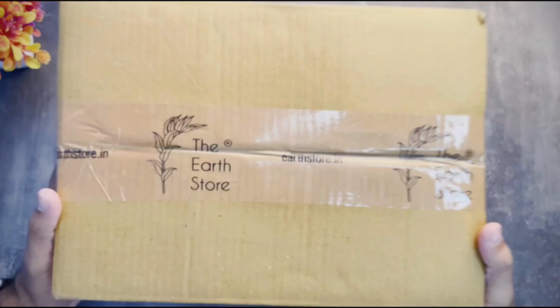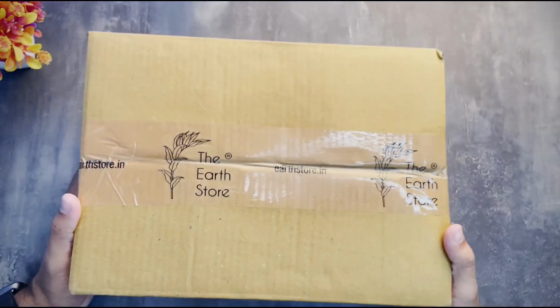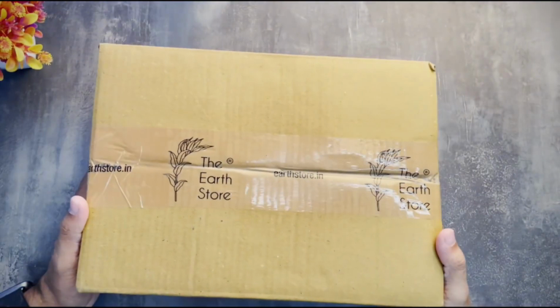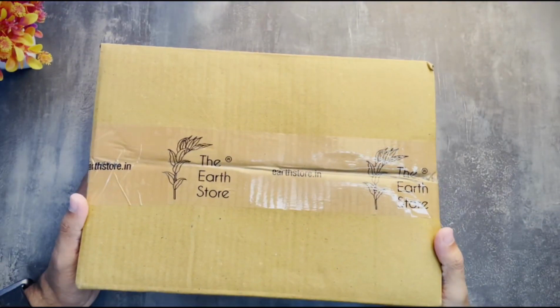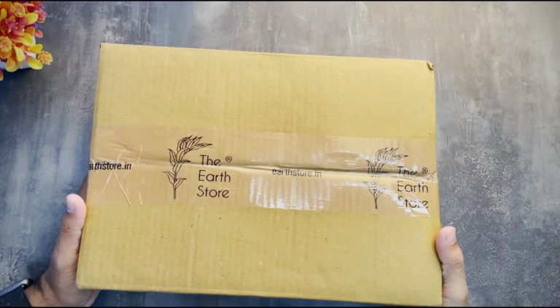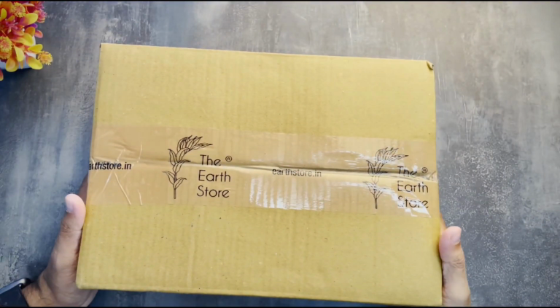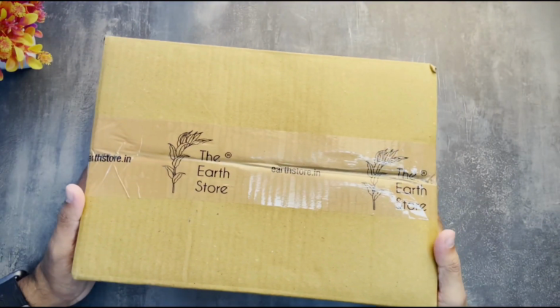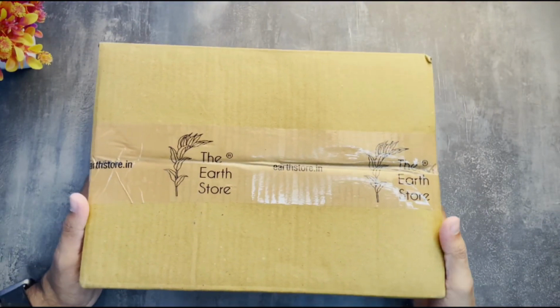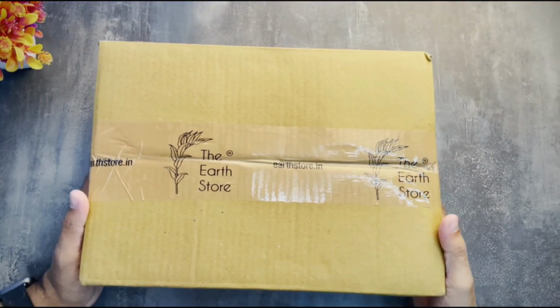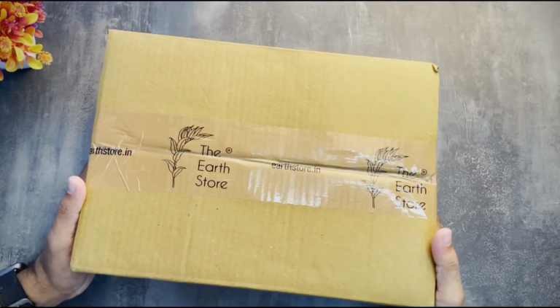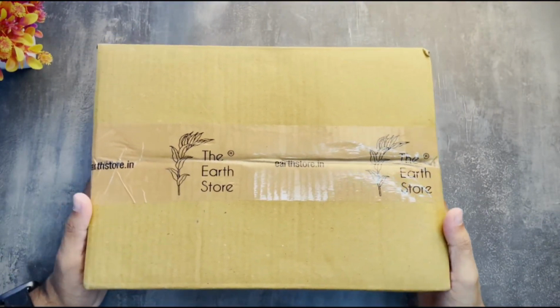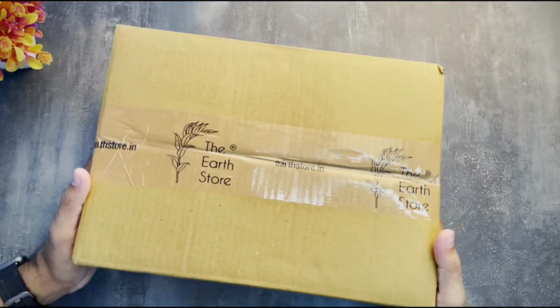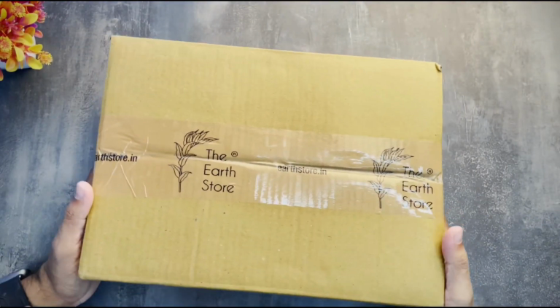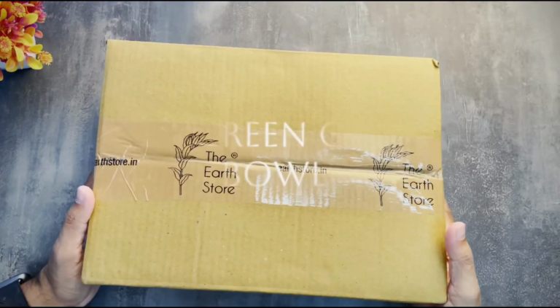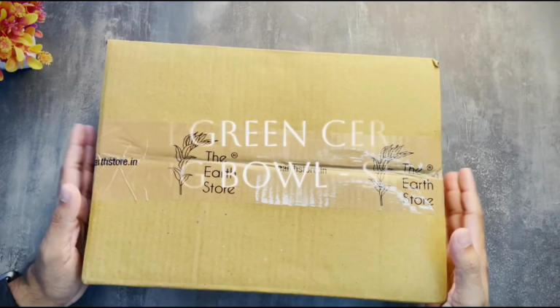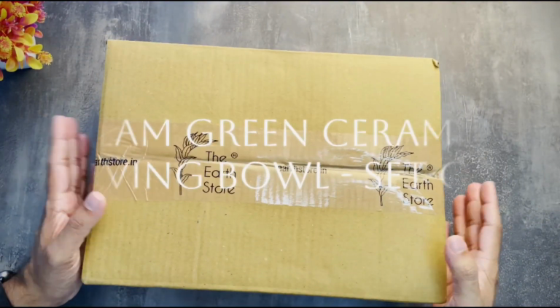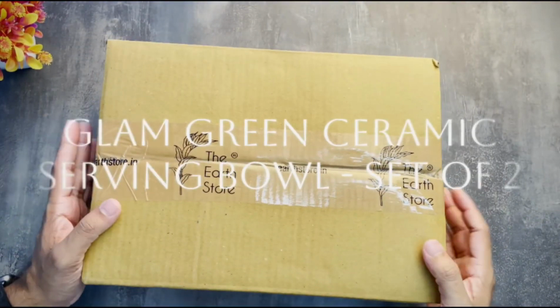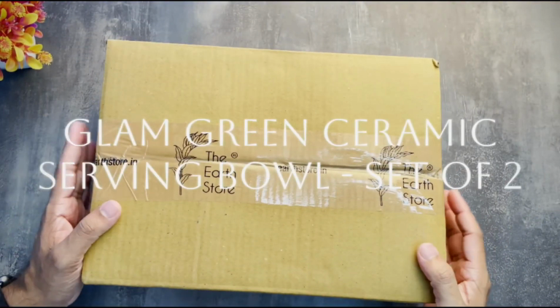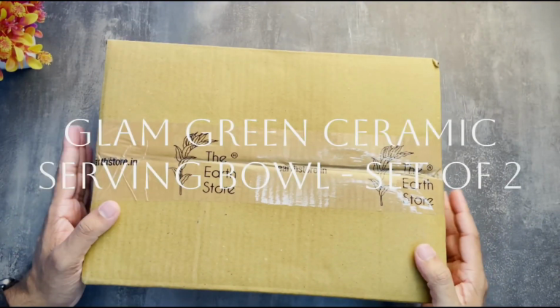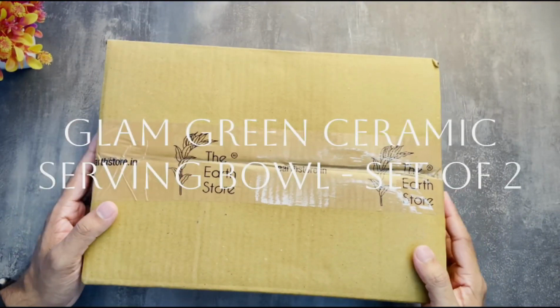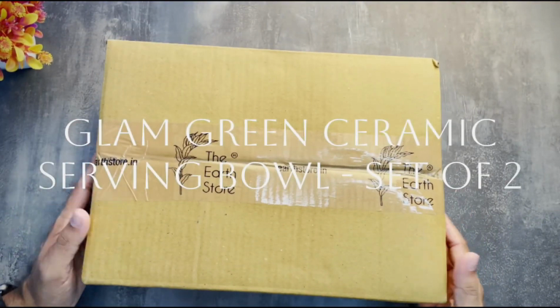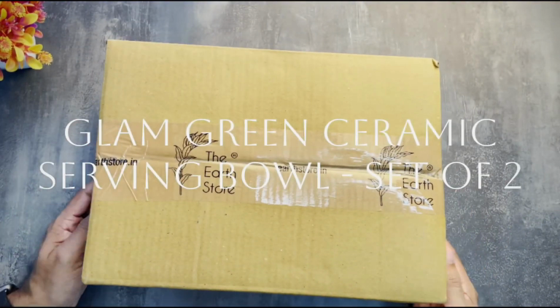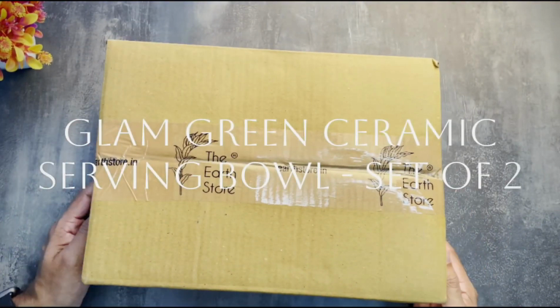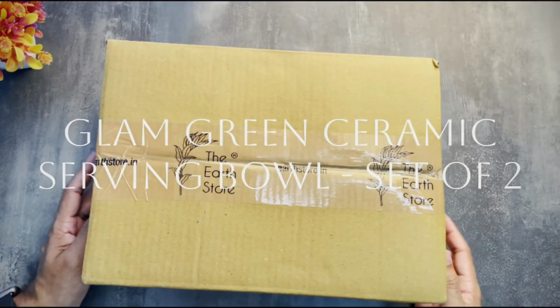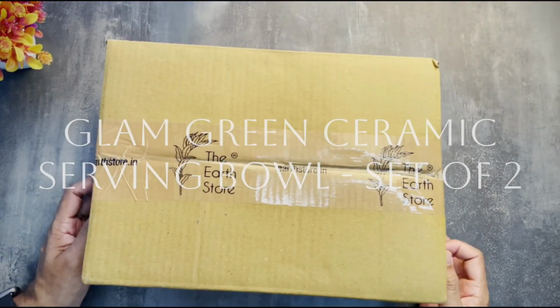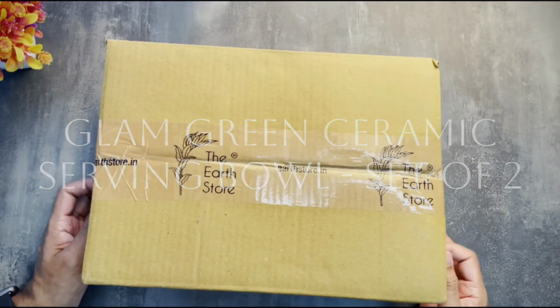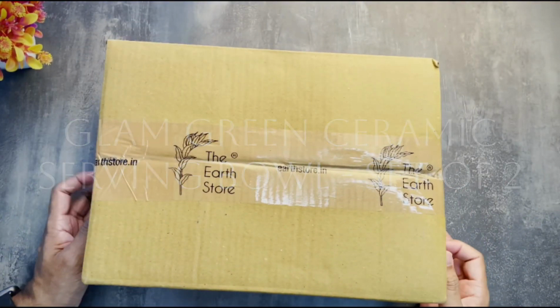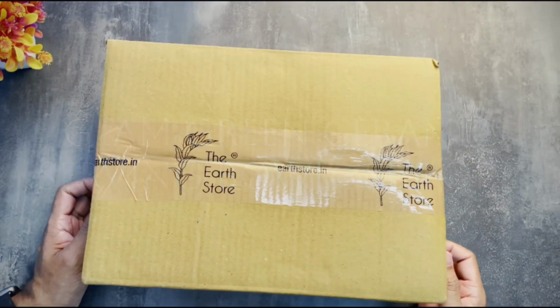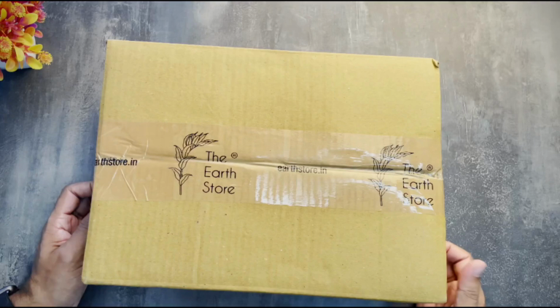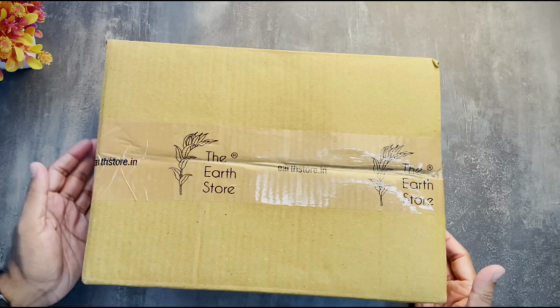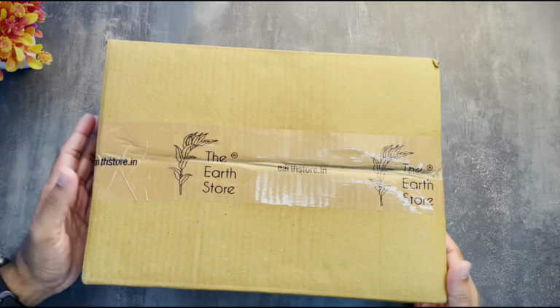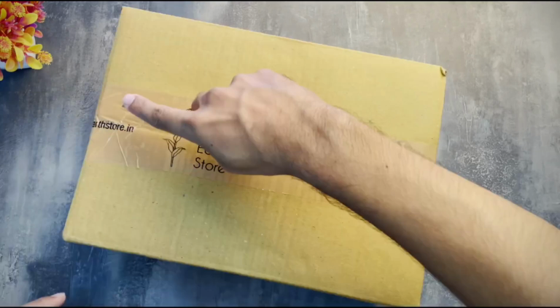Hey everyone, today I am unboxing the Glam Green Ceramic Bowl set from Urstu. Let's check it out.